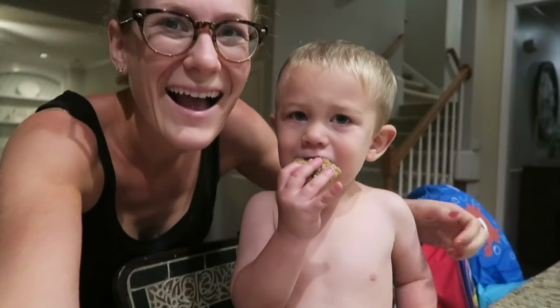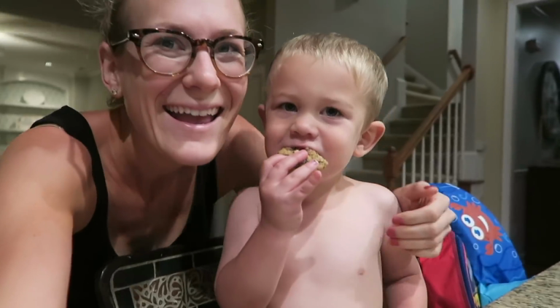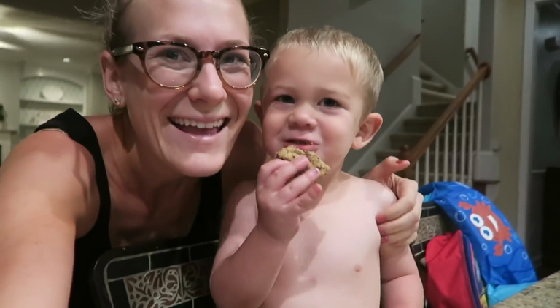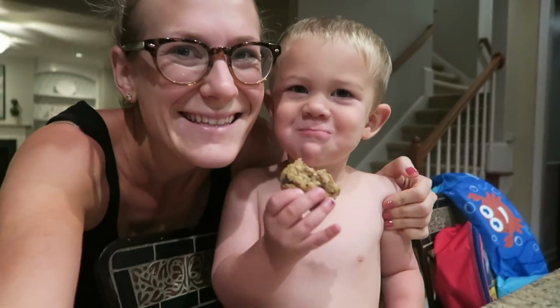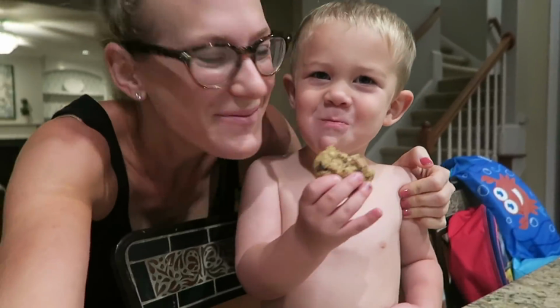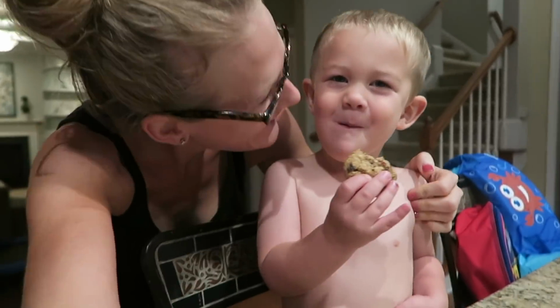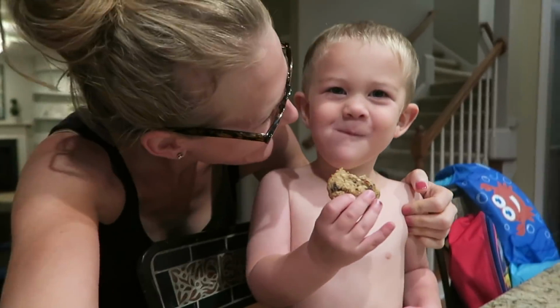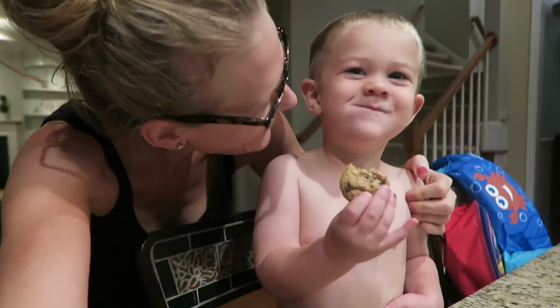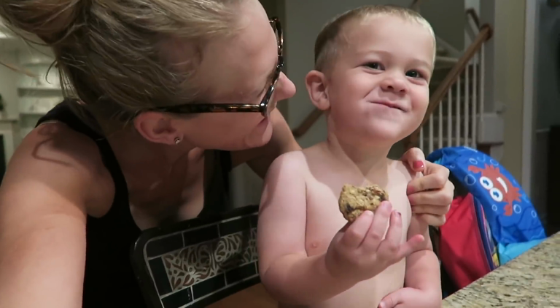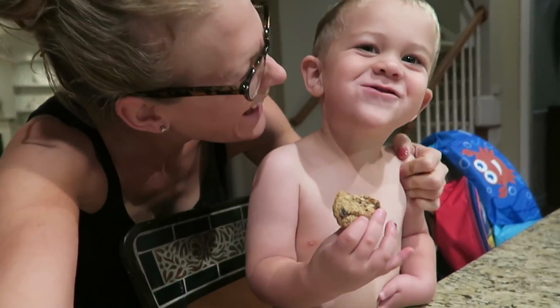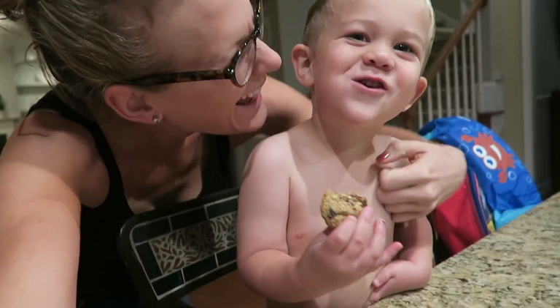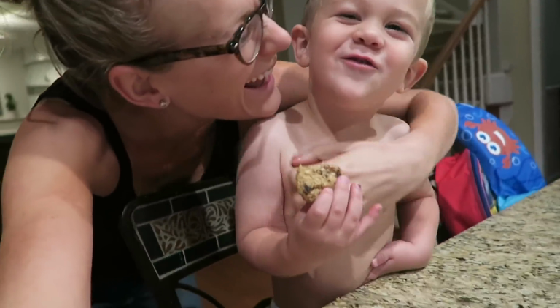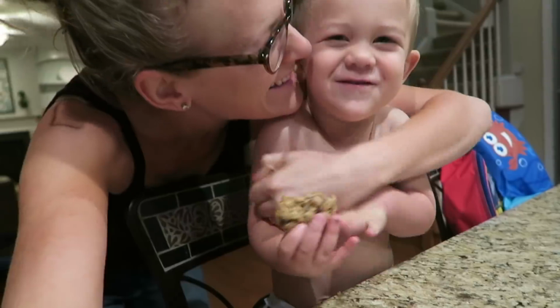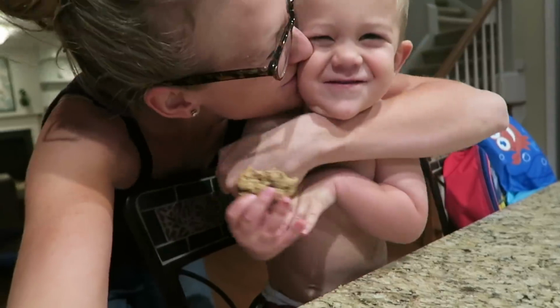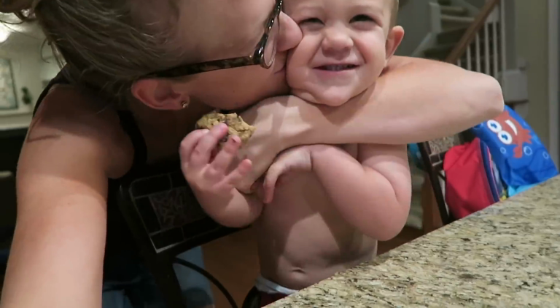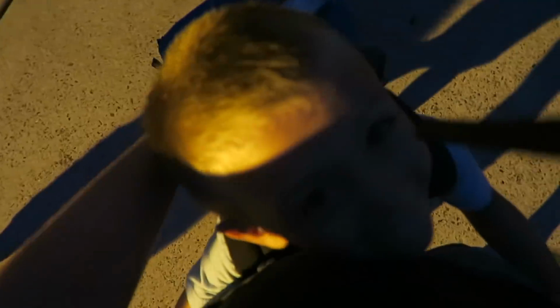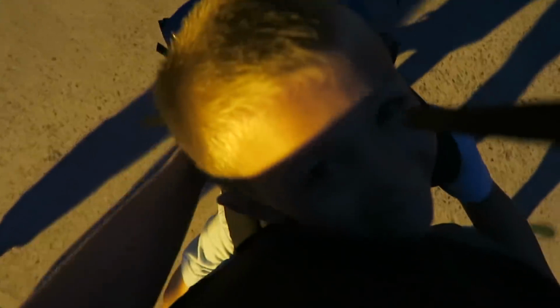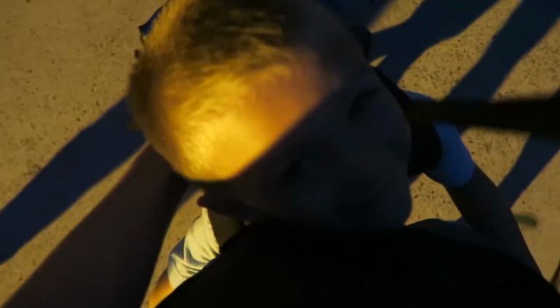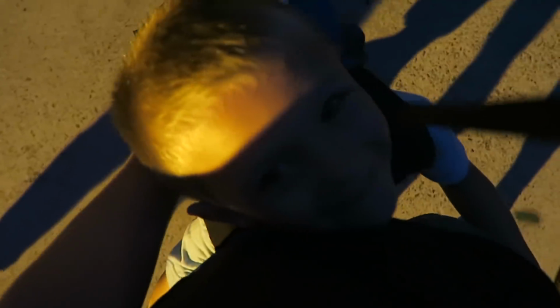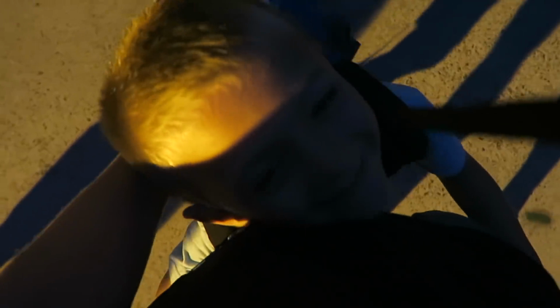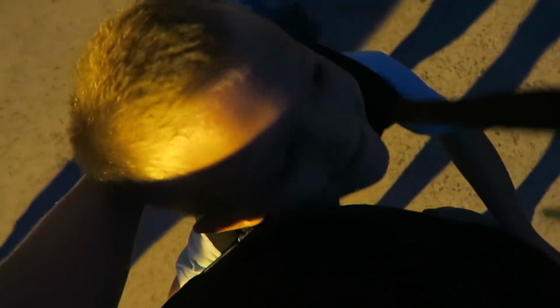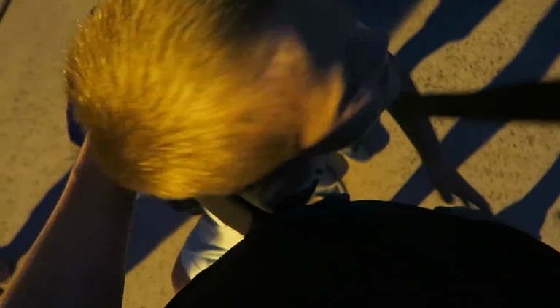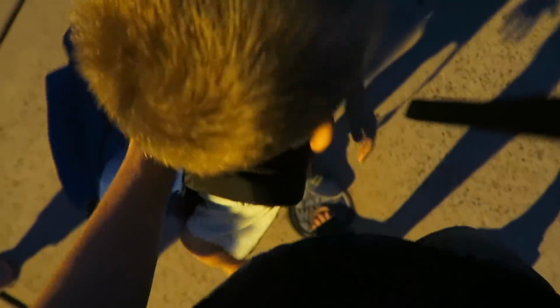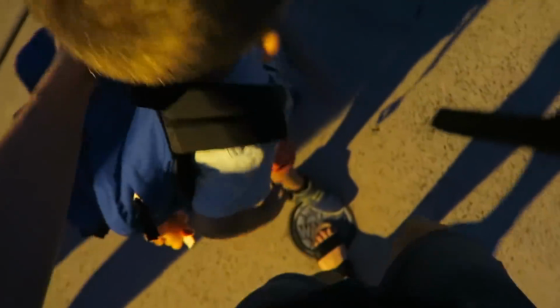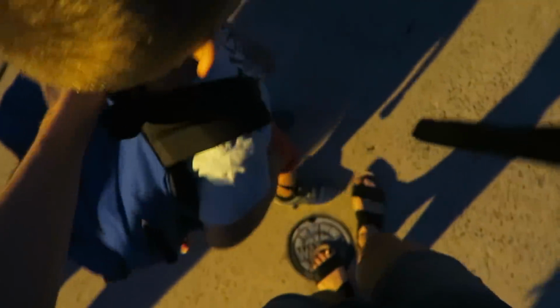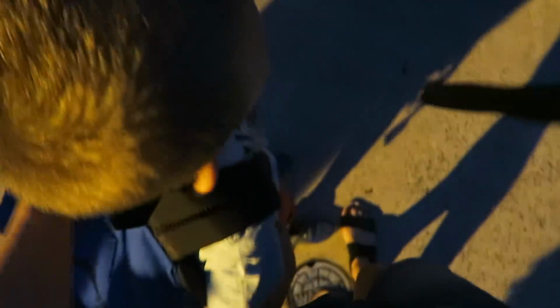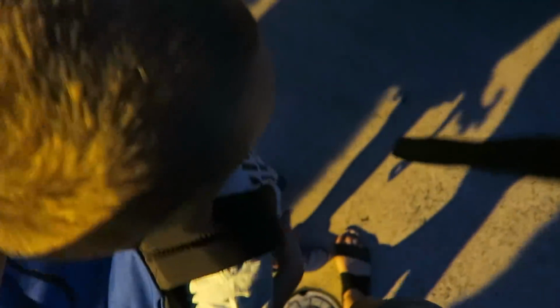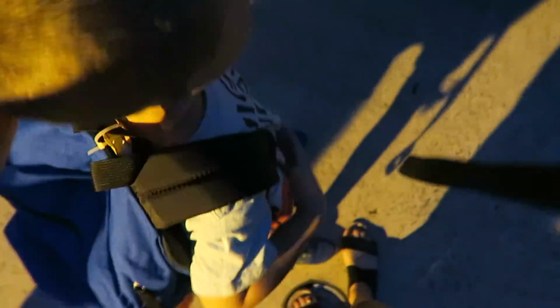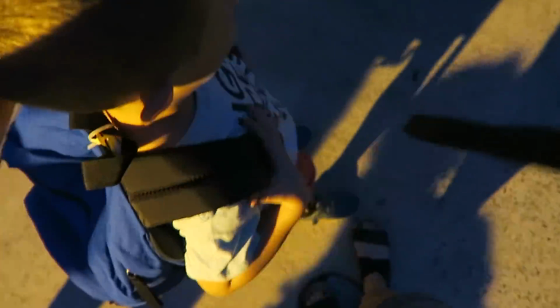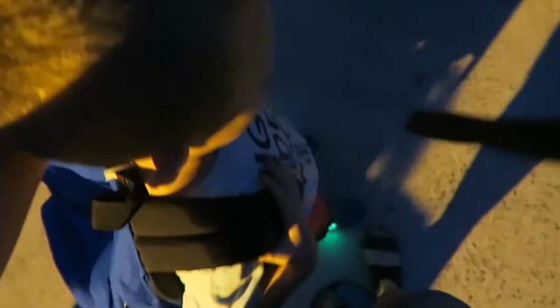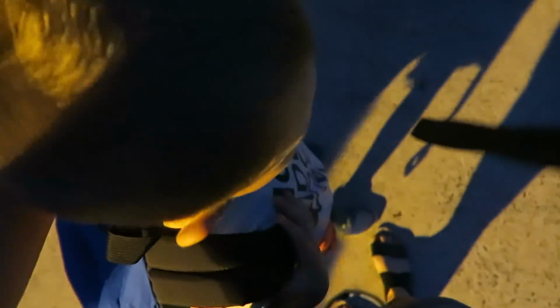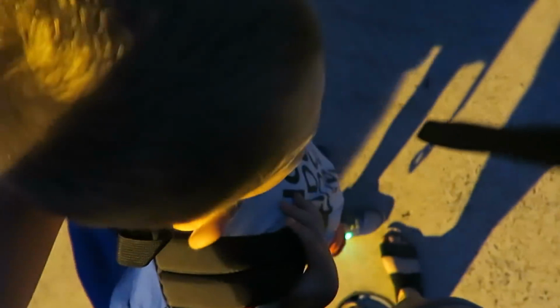You have a great day, okay buddy. Have fun, be kind.